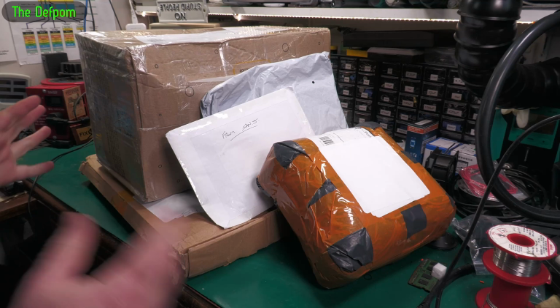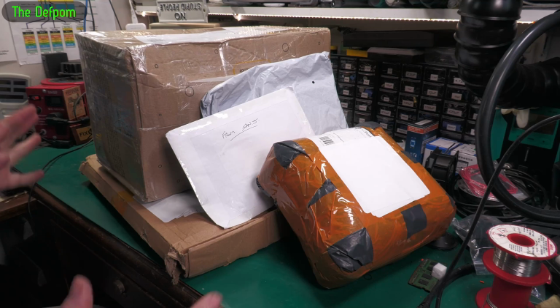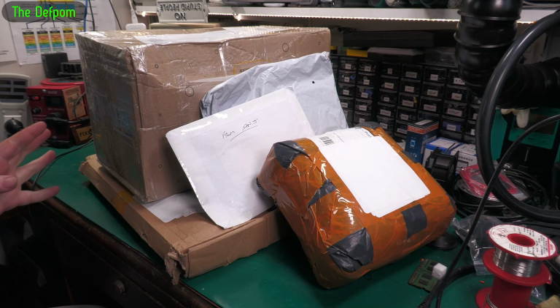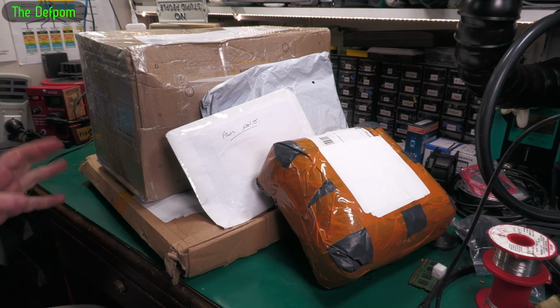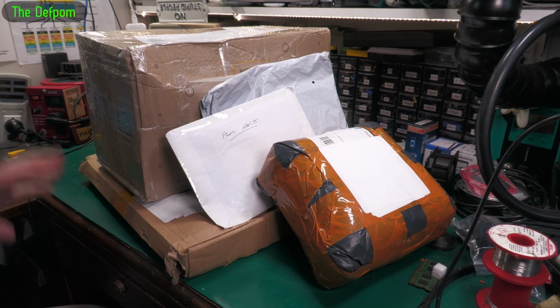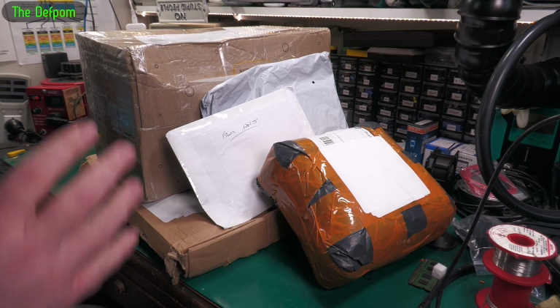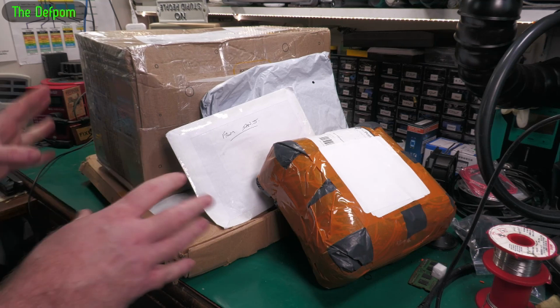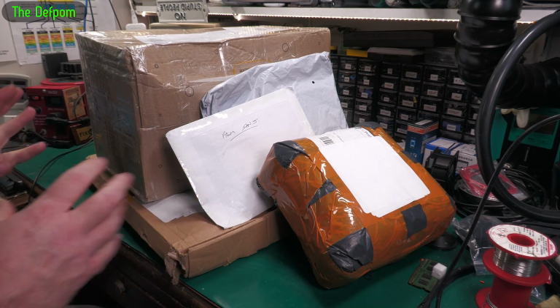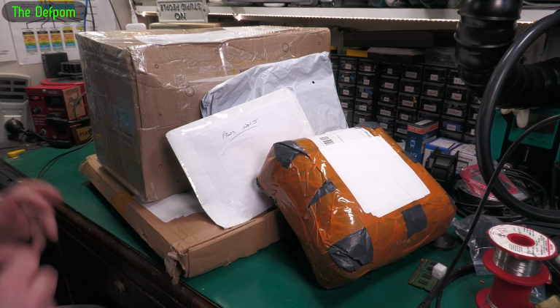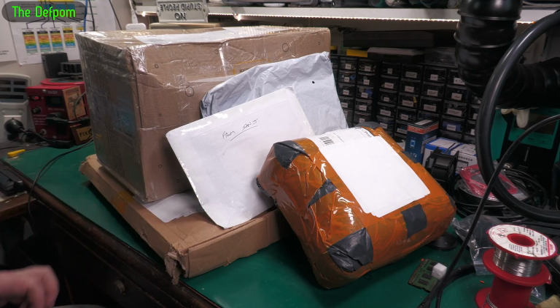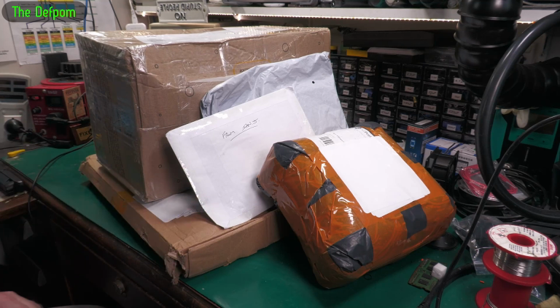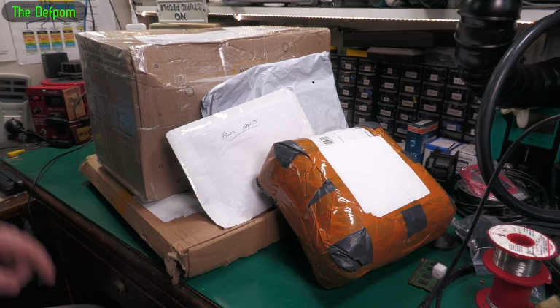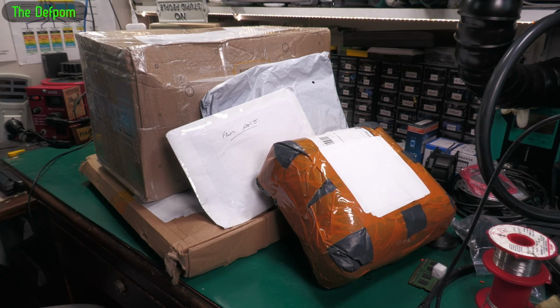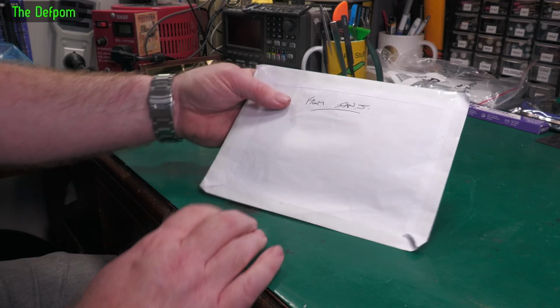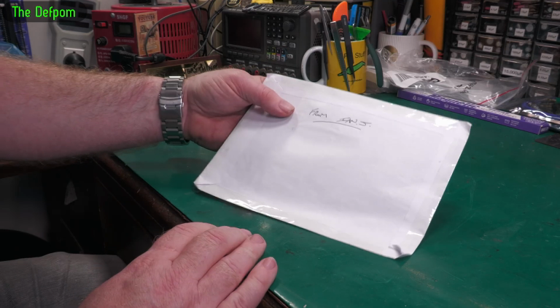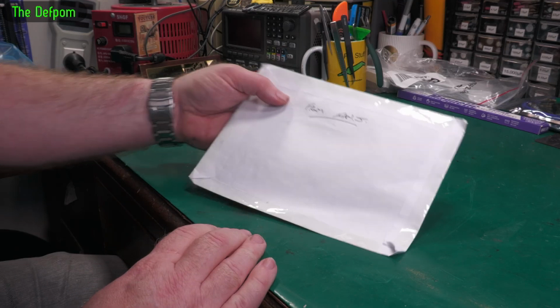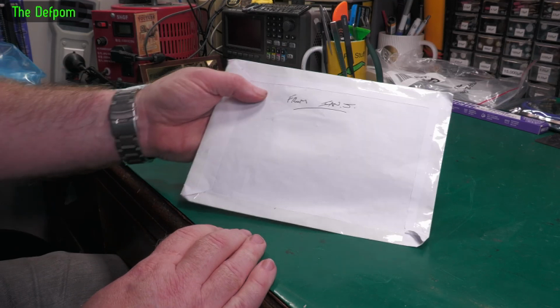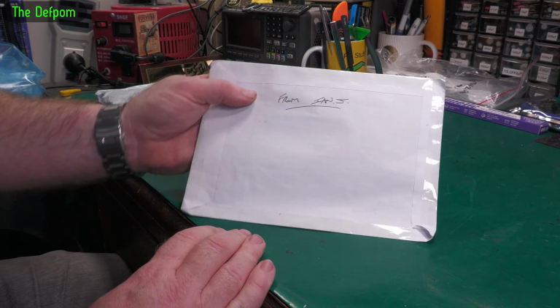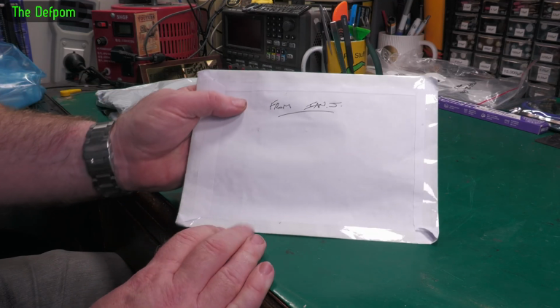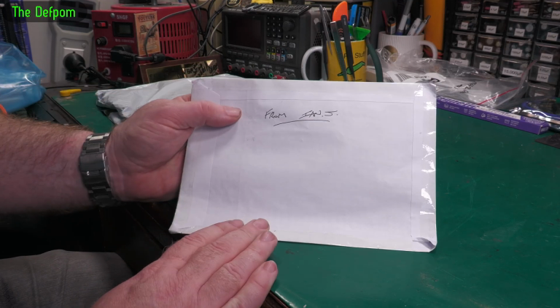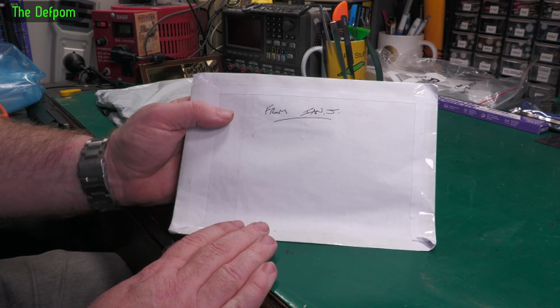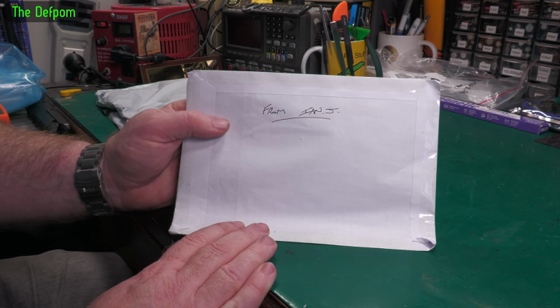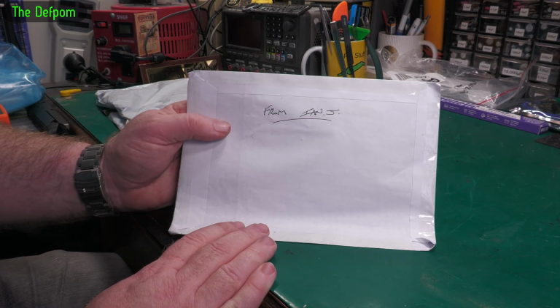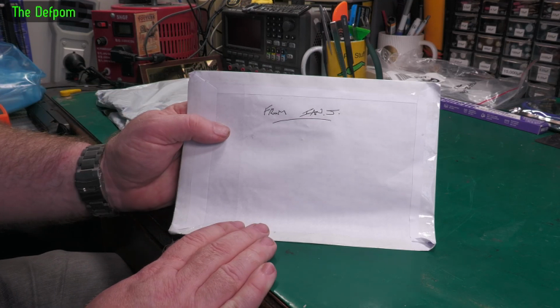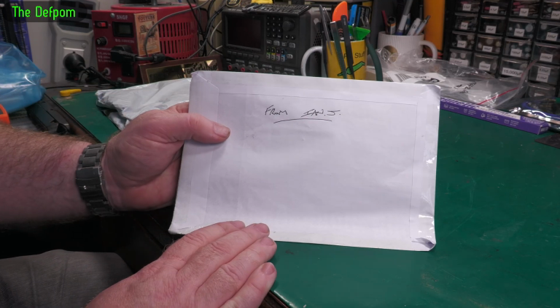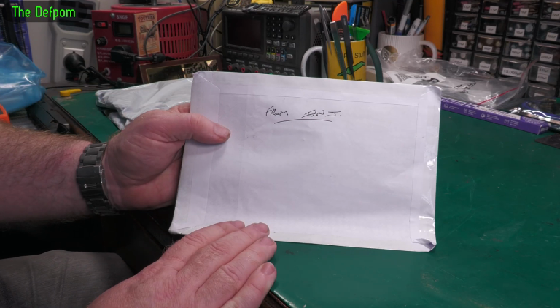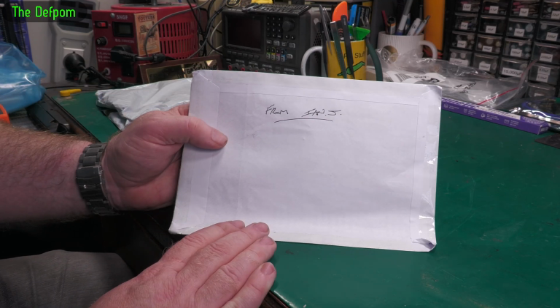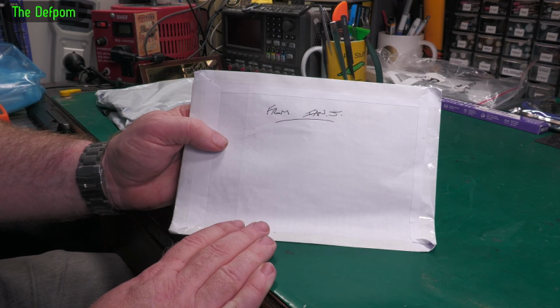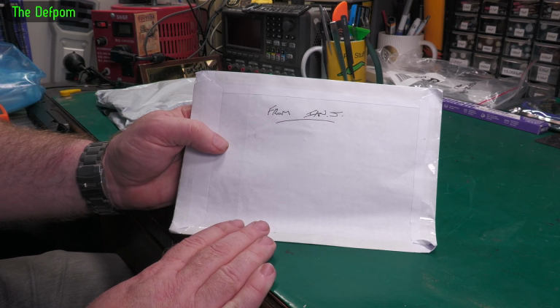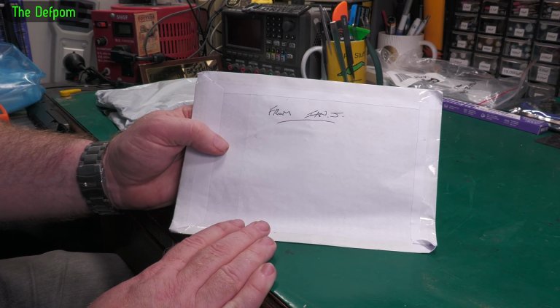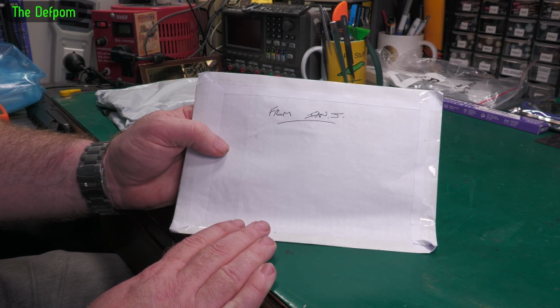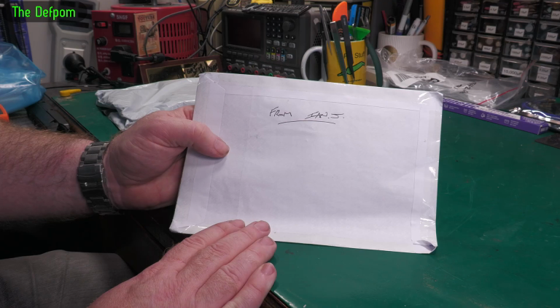Mailbag time again. Bunch of stuff here. Let's start with this thing. This is from Ian J. — wonder who that could be?